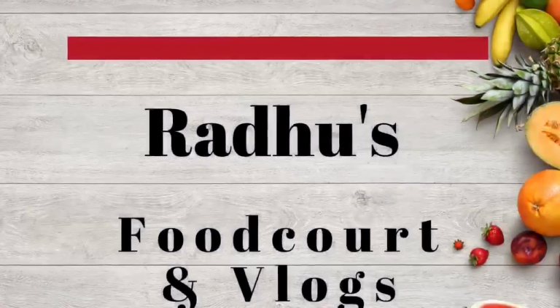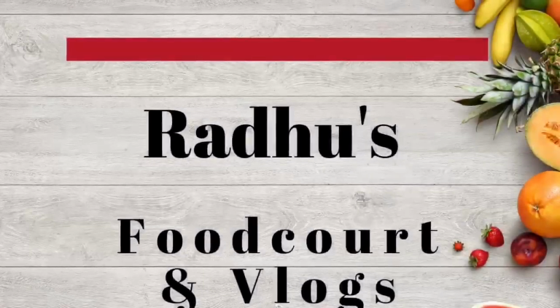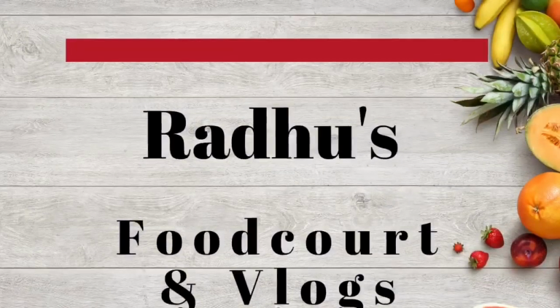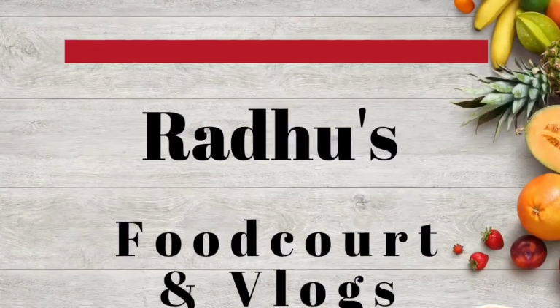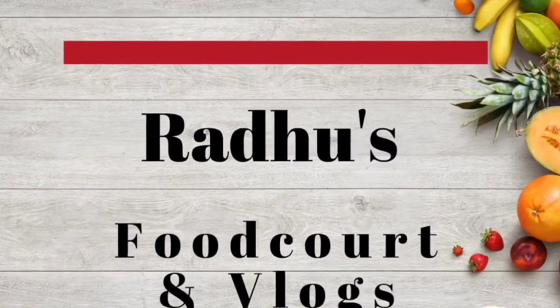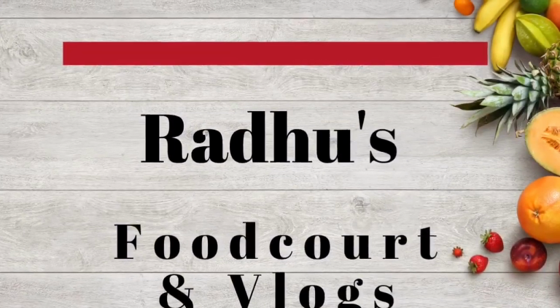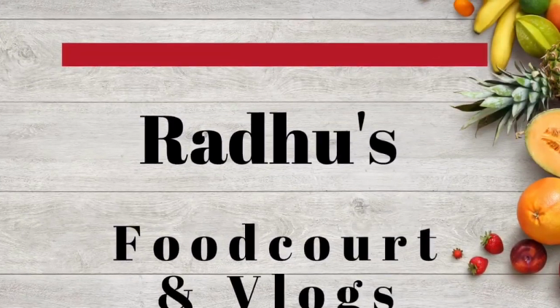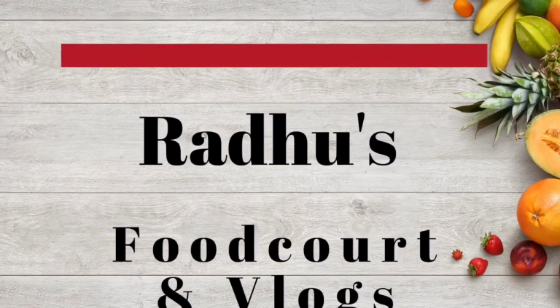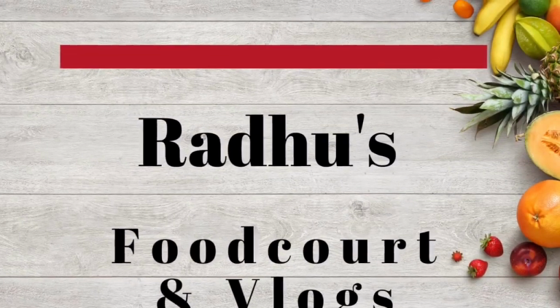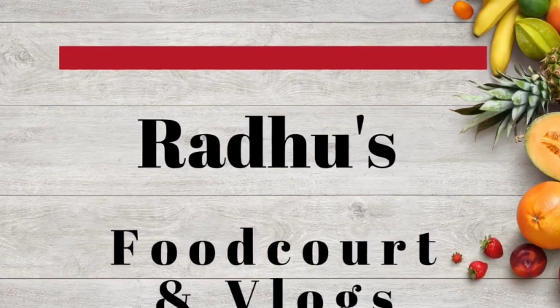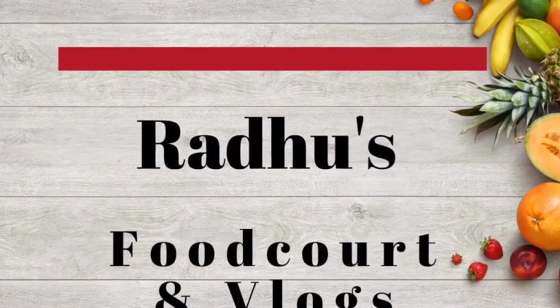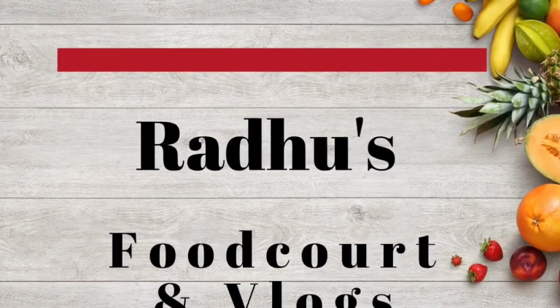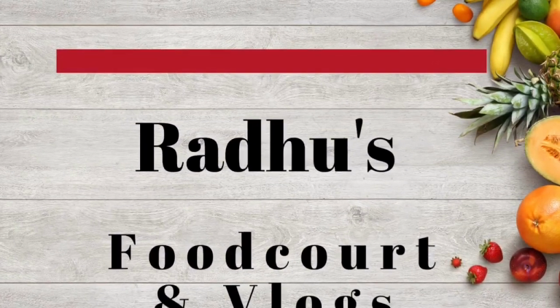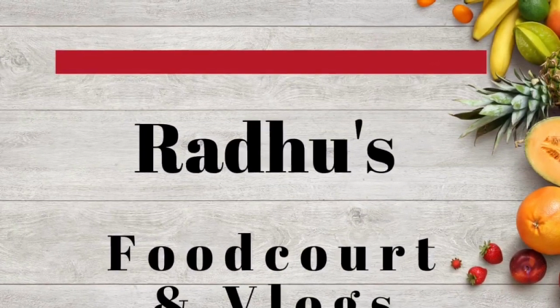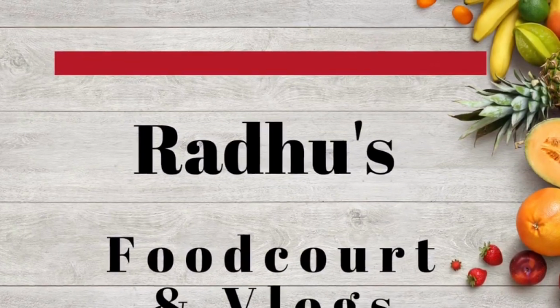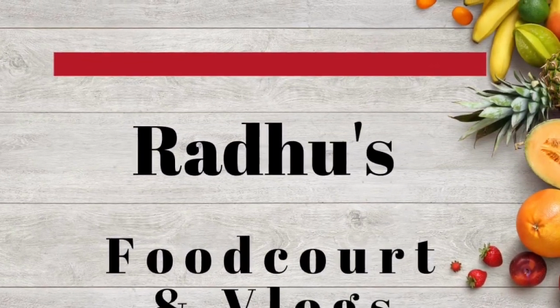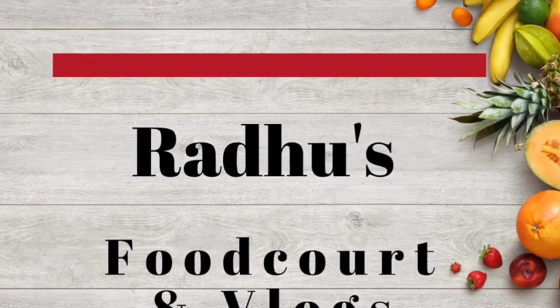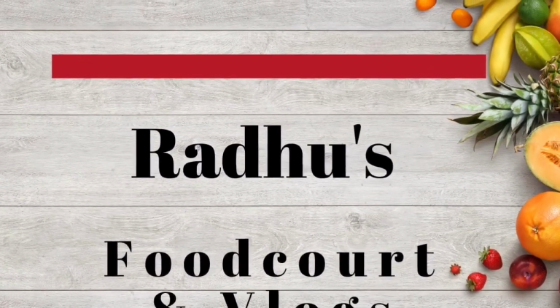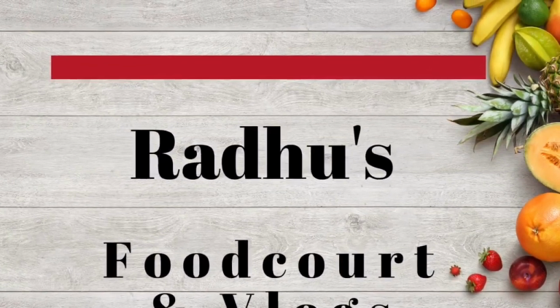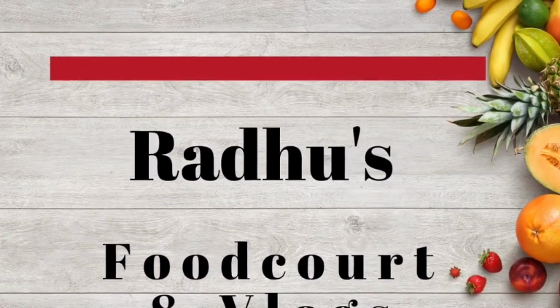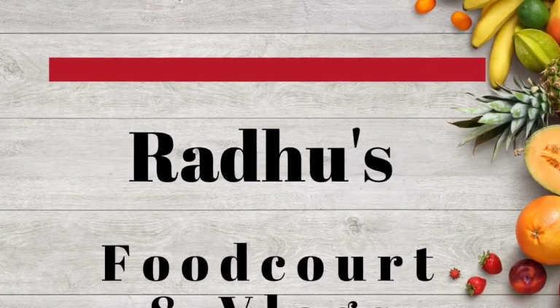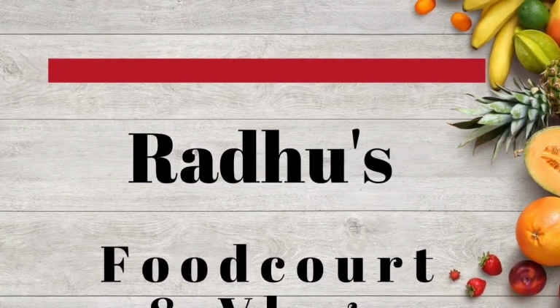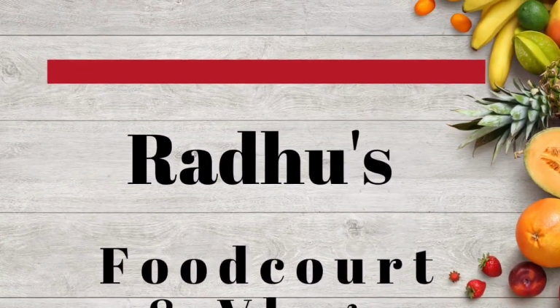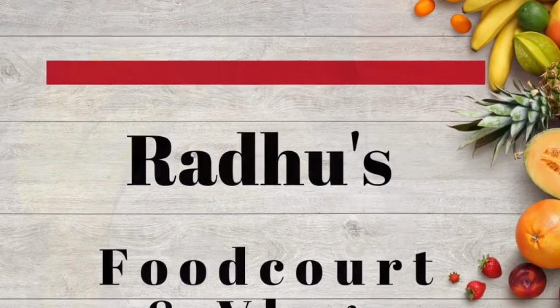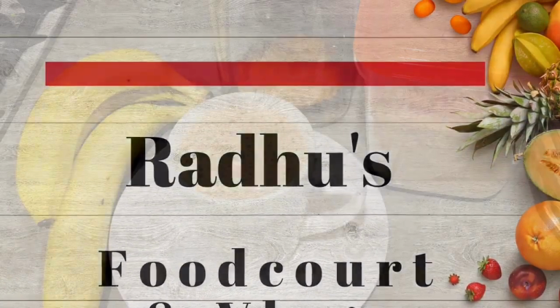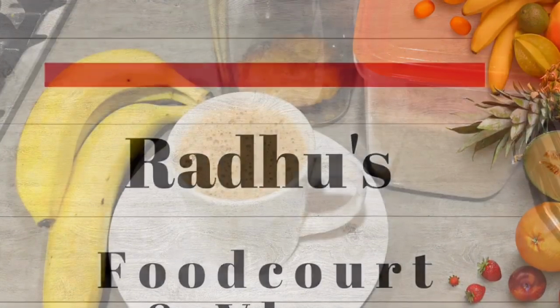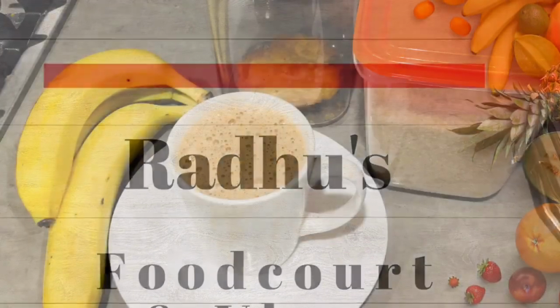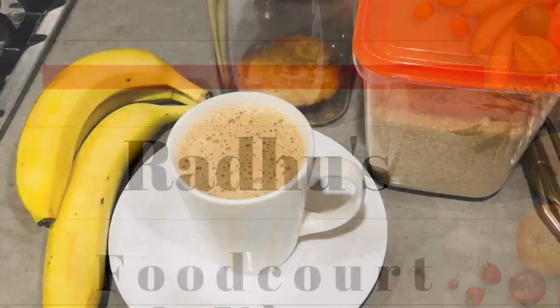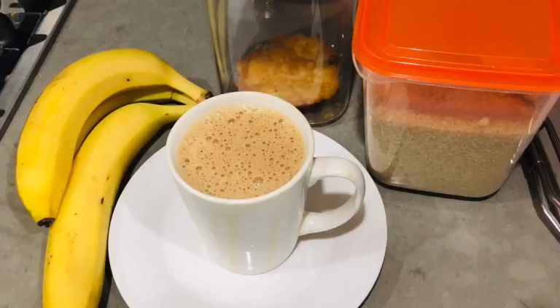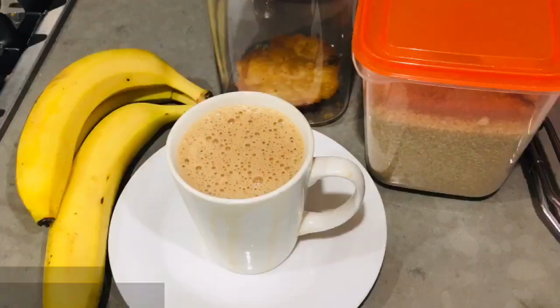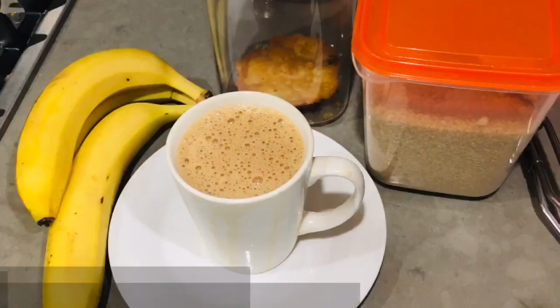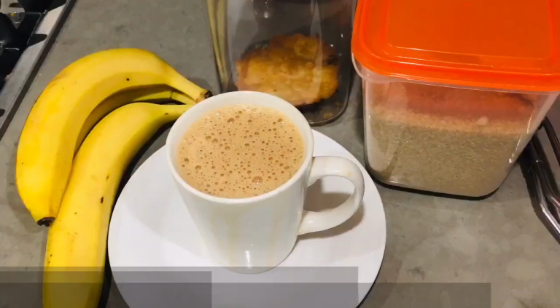Hello, welcome to Rather's Food Court and Vlogs. Today I'm going to do a video for tea lovers.